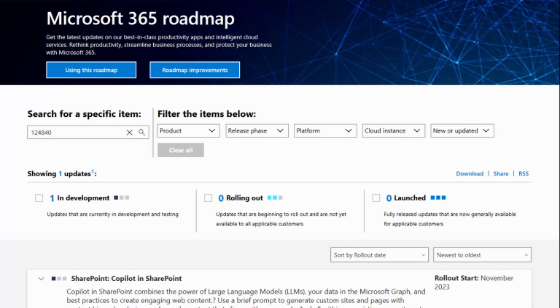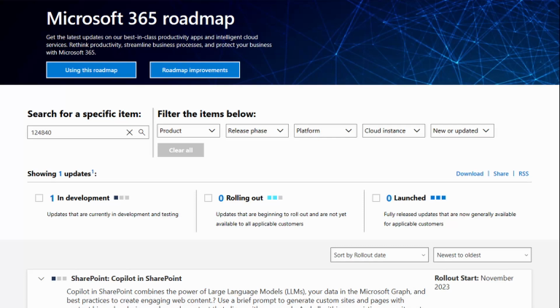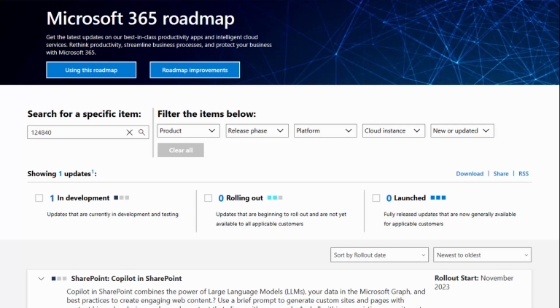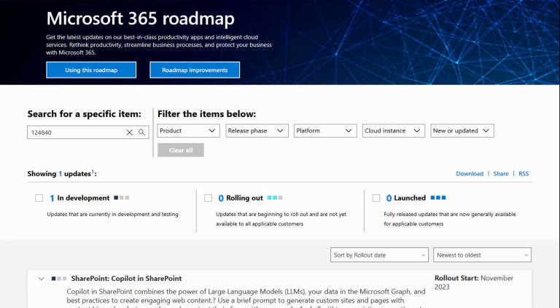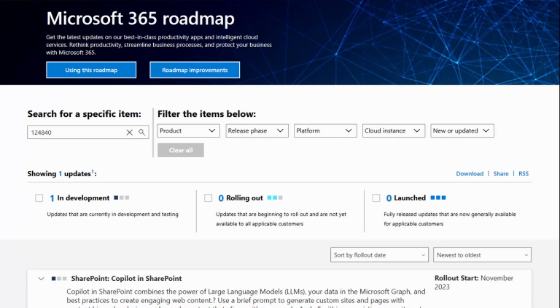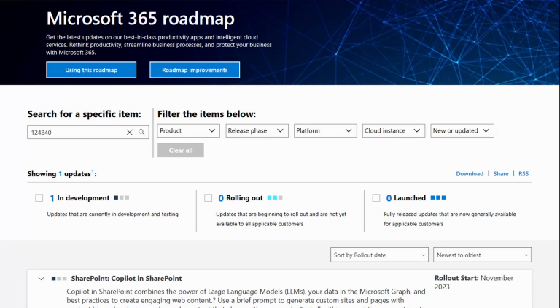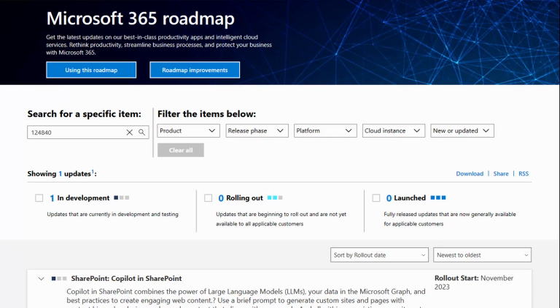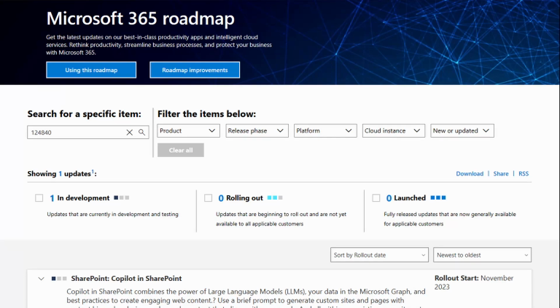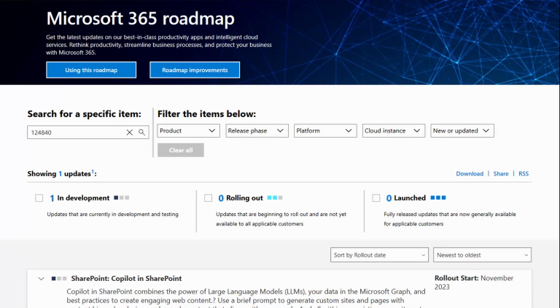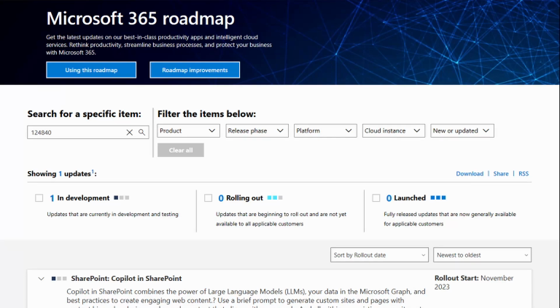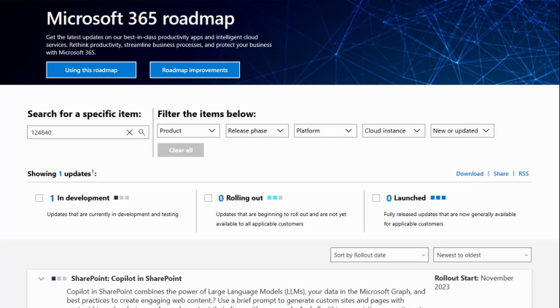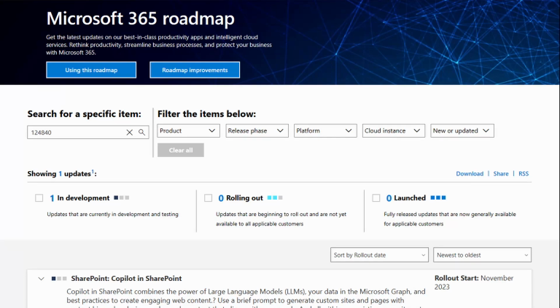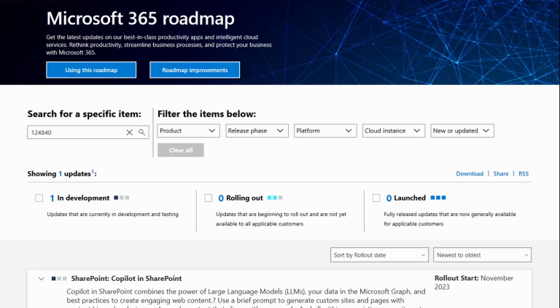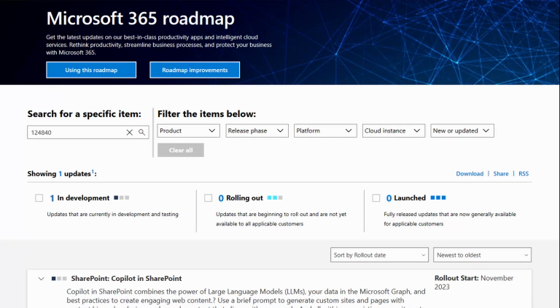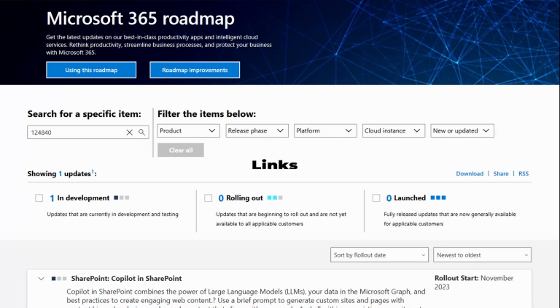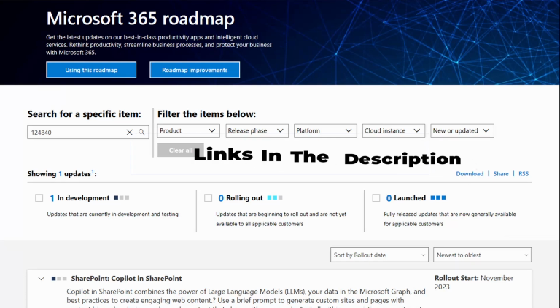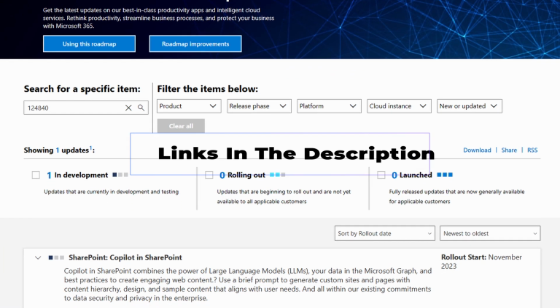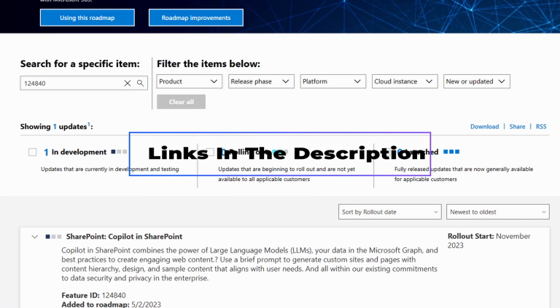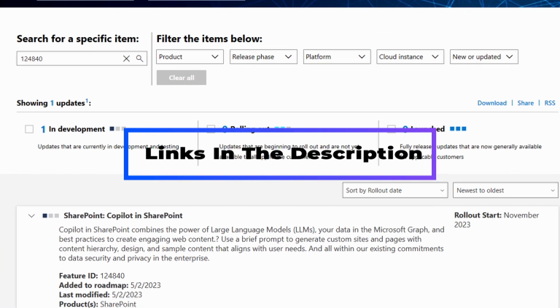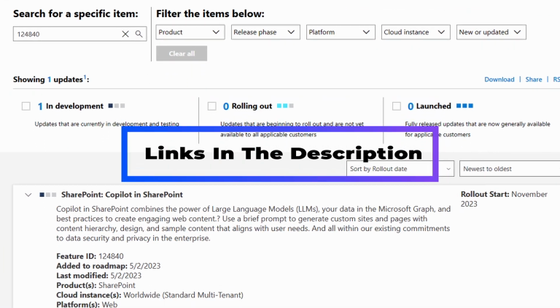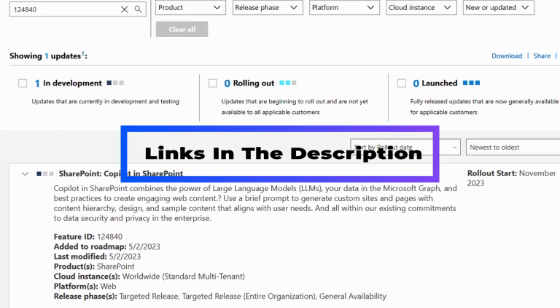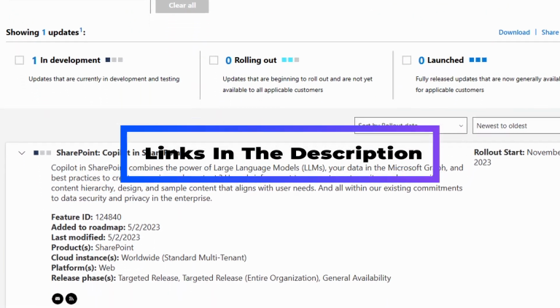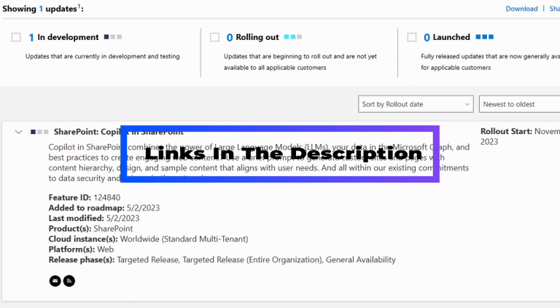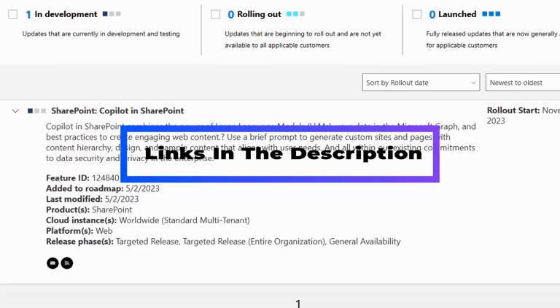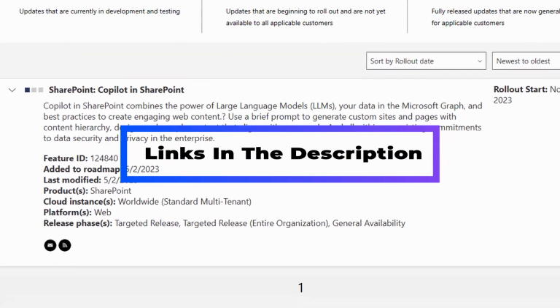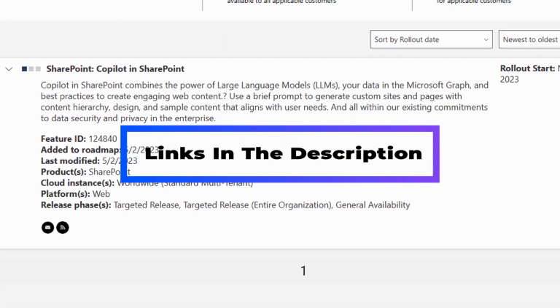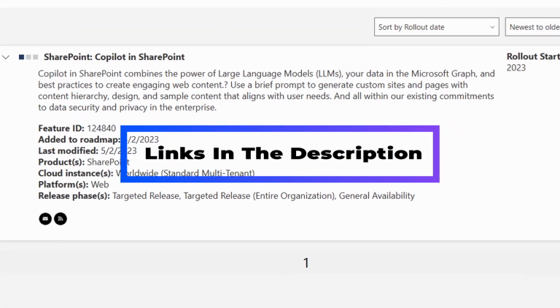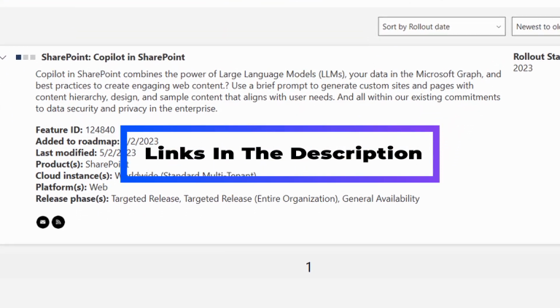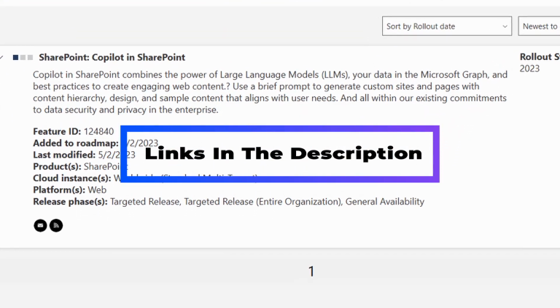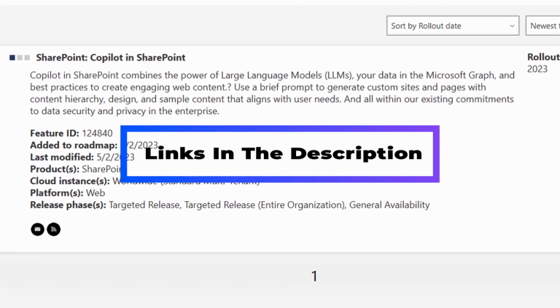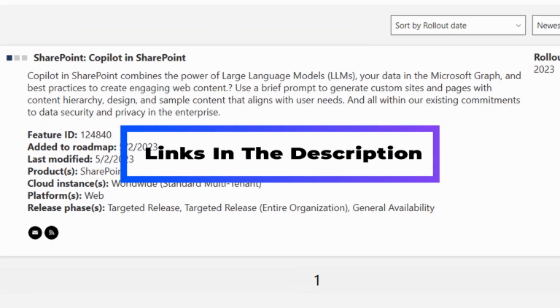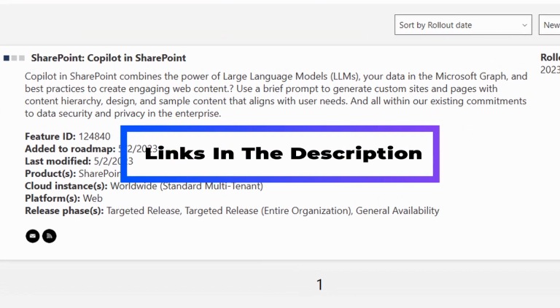So yesterday, May 2nd, 2023, Copilot in SharePoint was added to the roadmap for SharePoint.